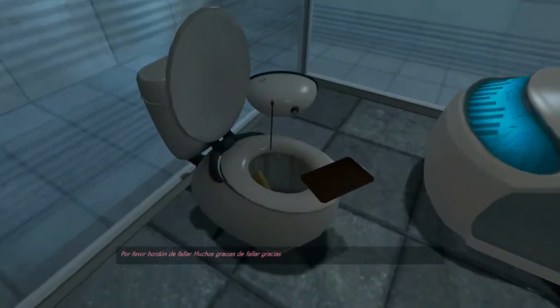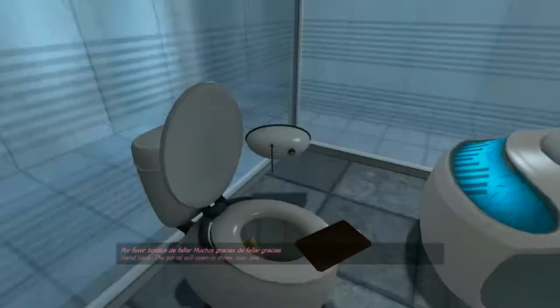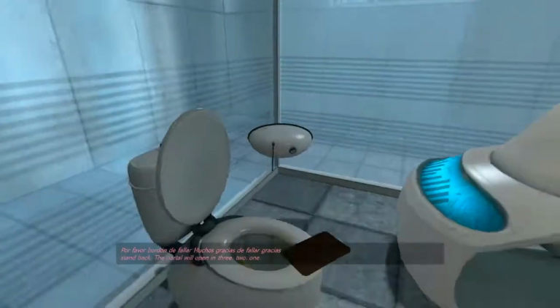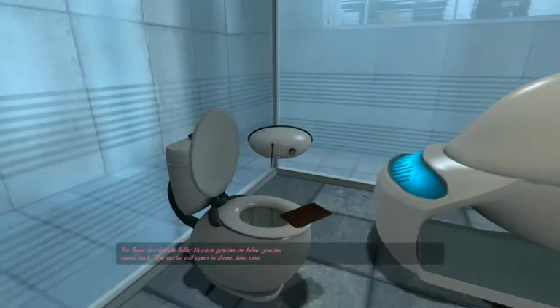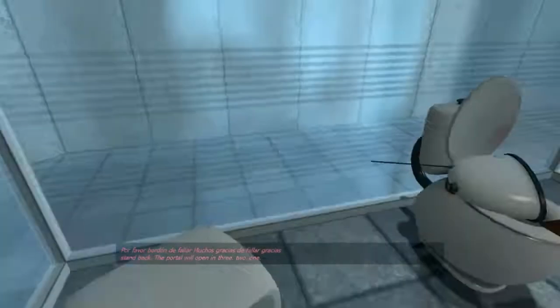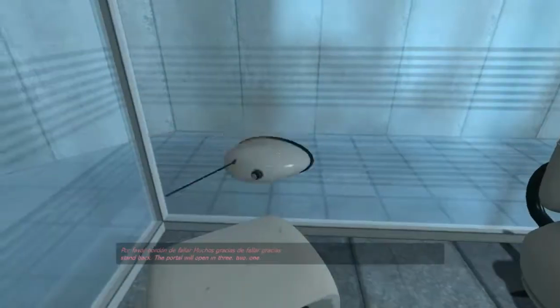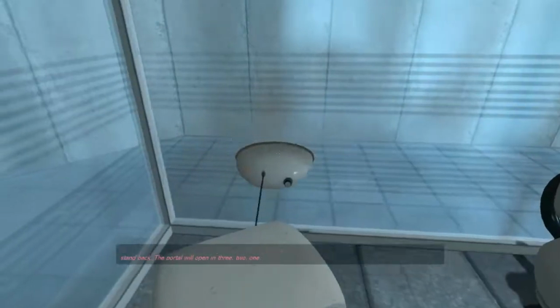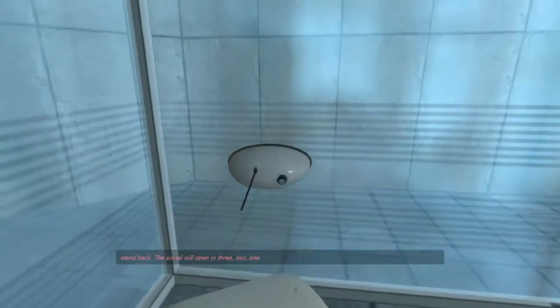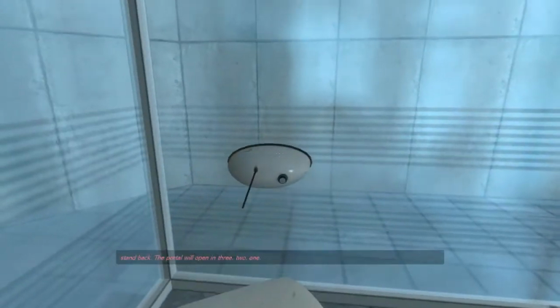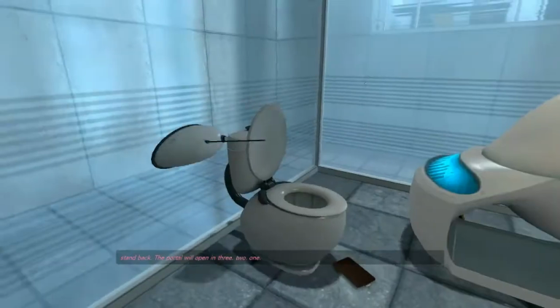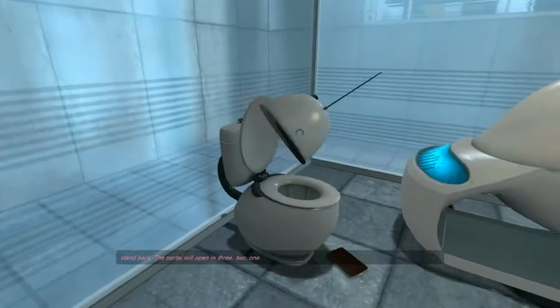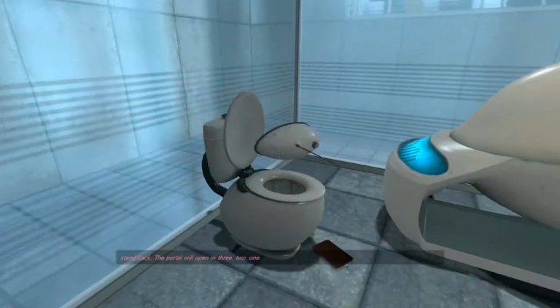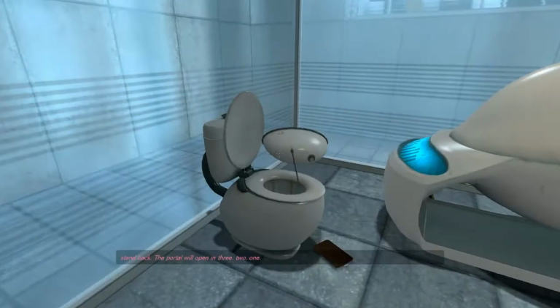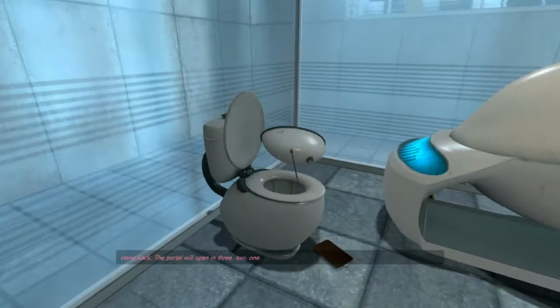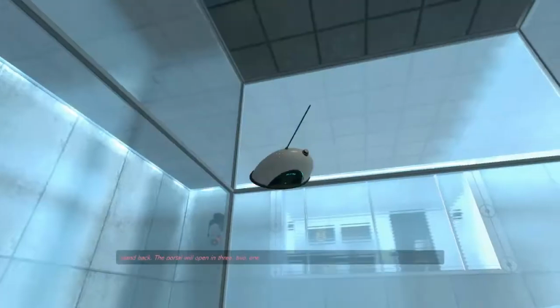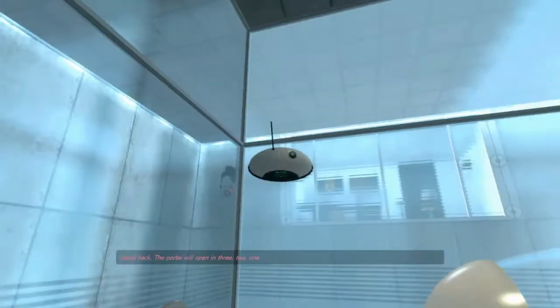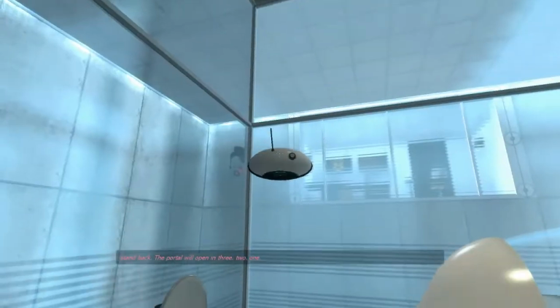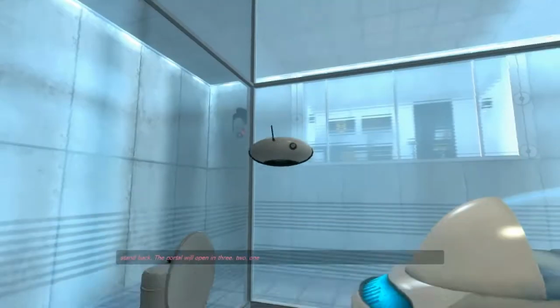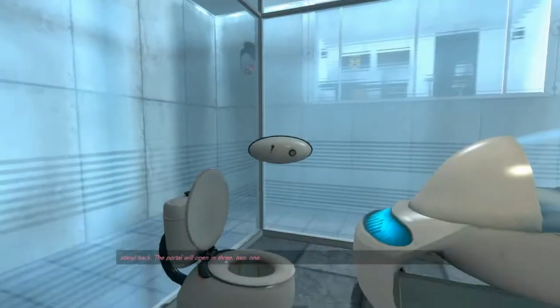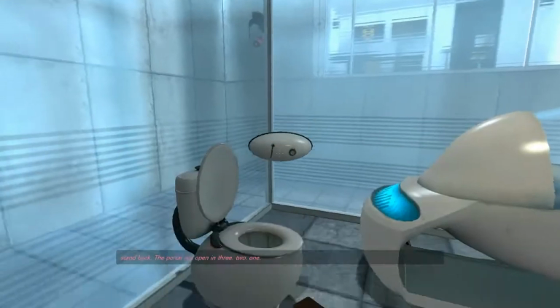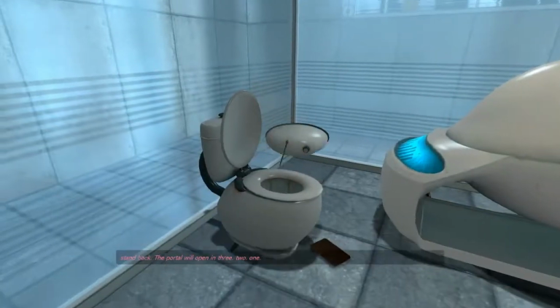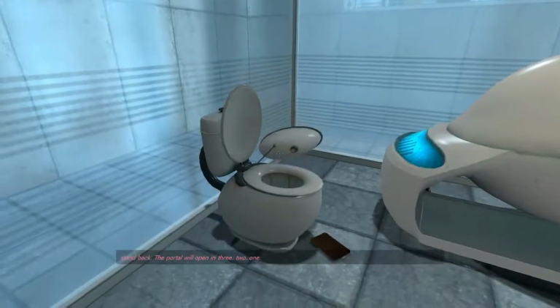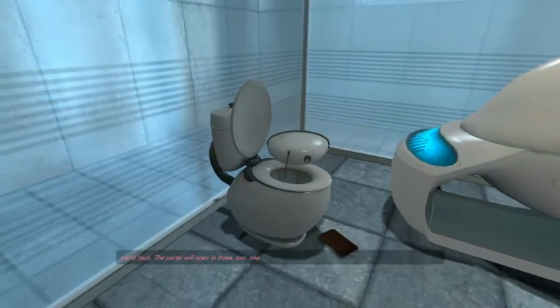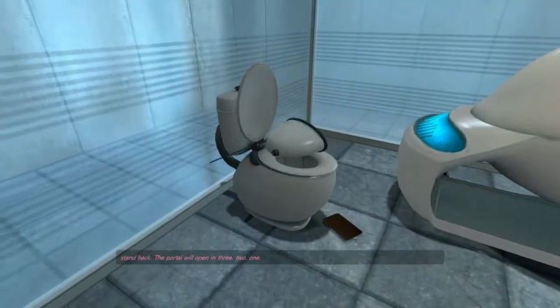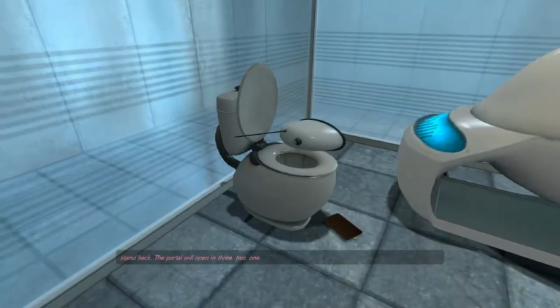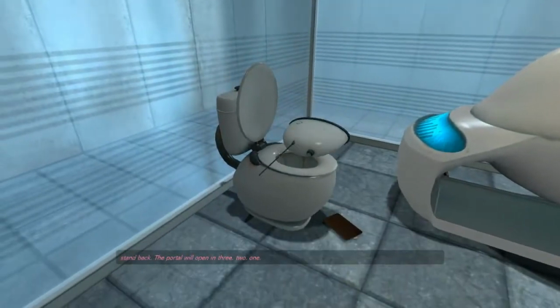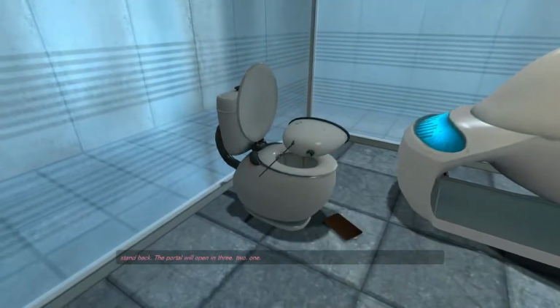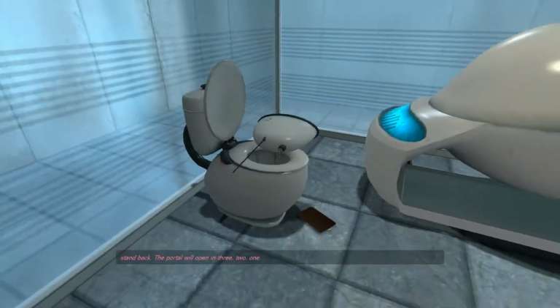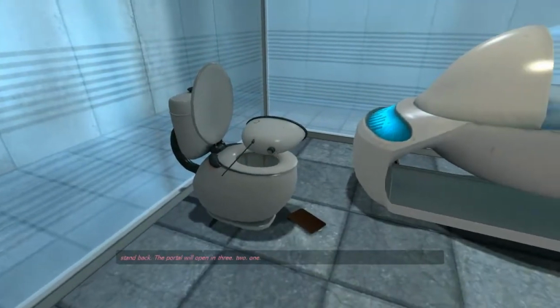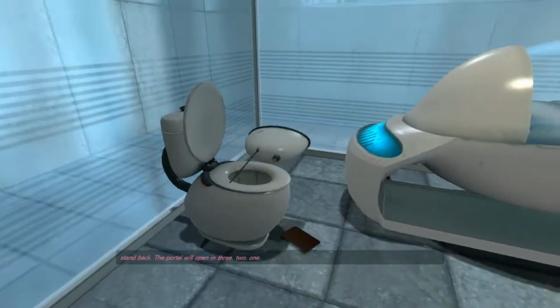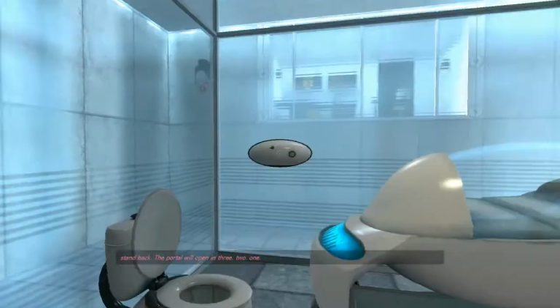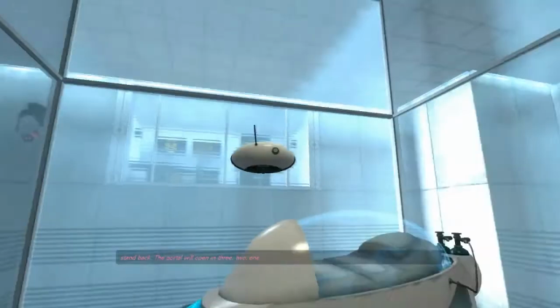Stand back. The portal will open in three... two... one.